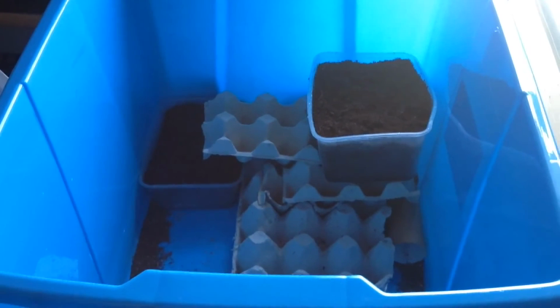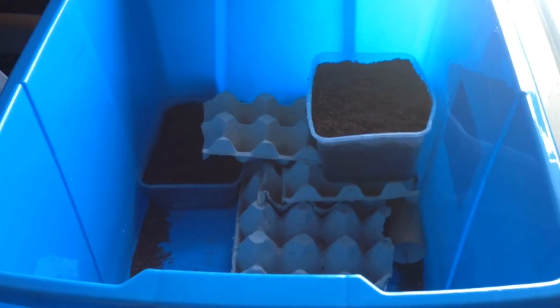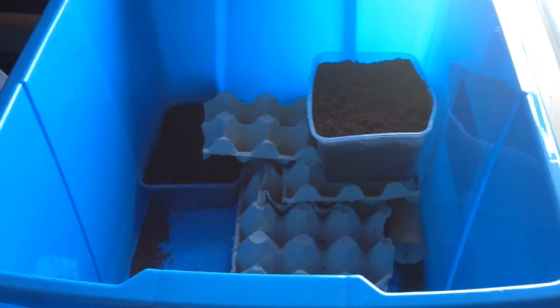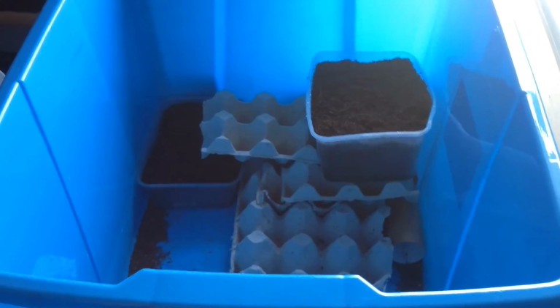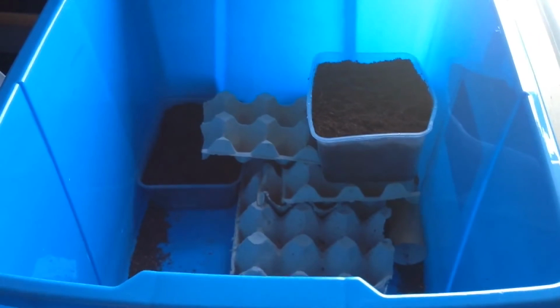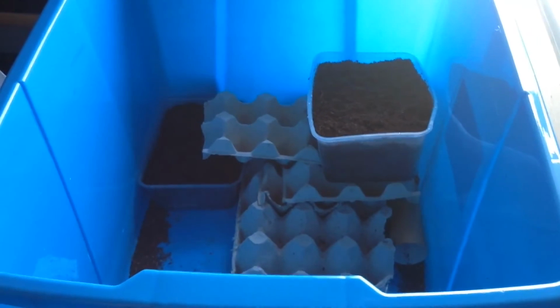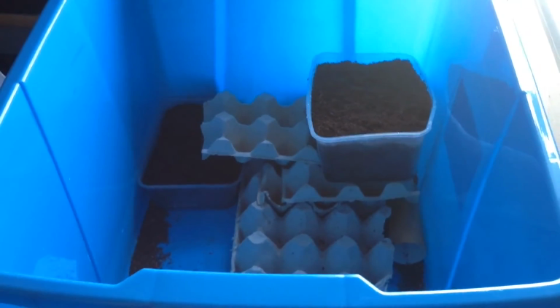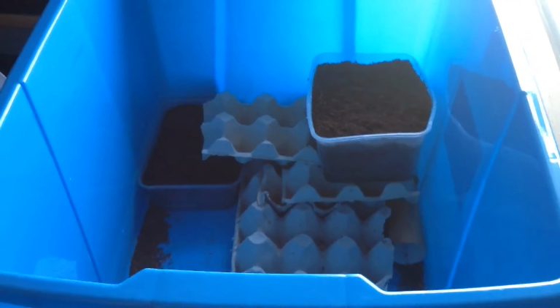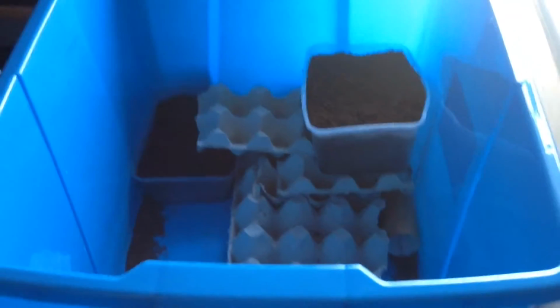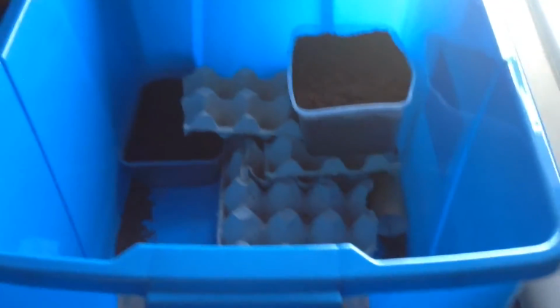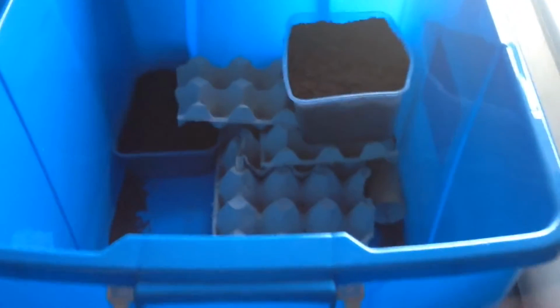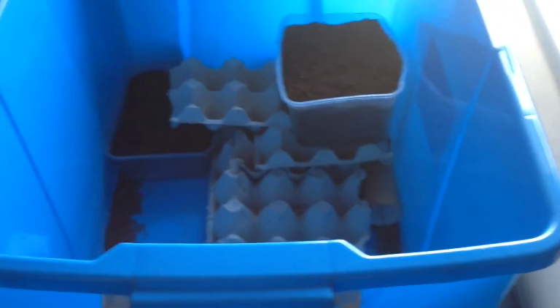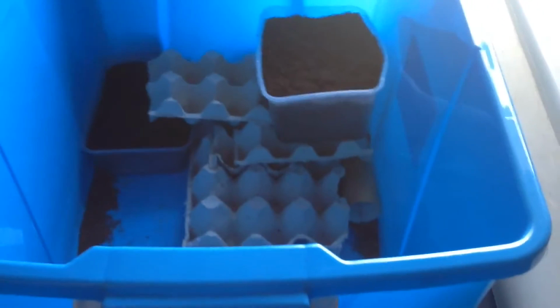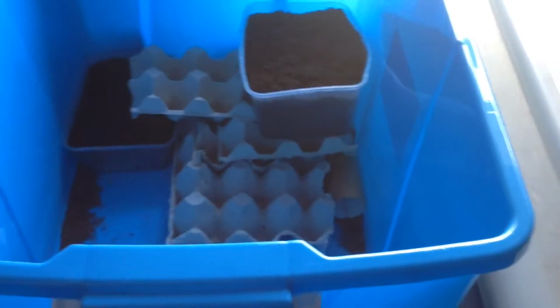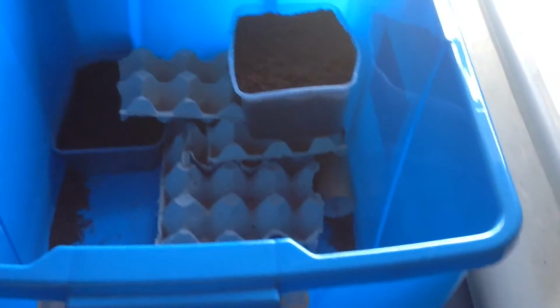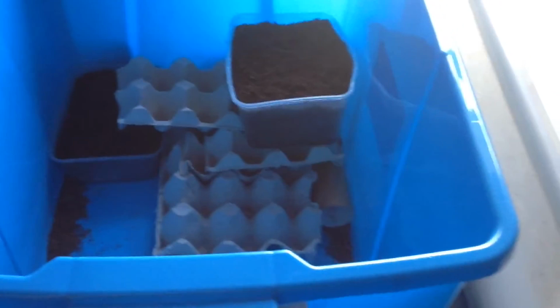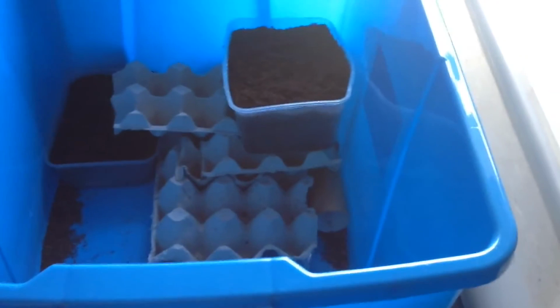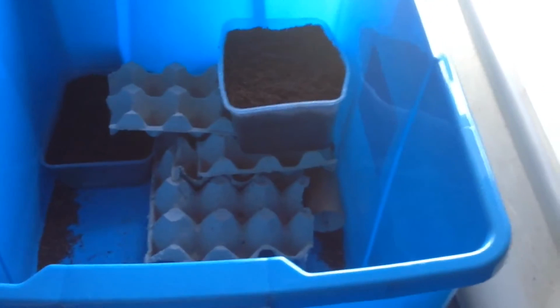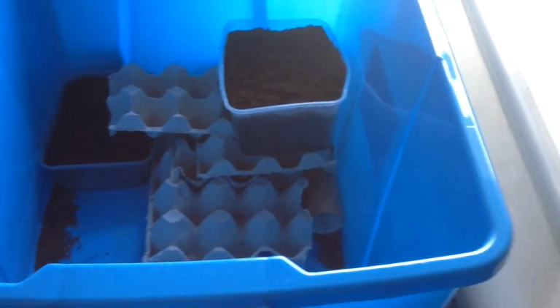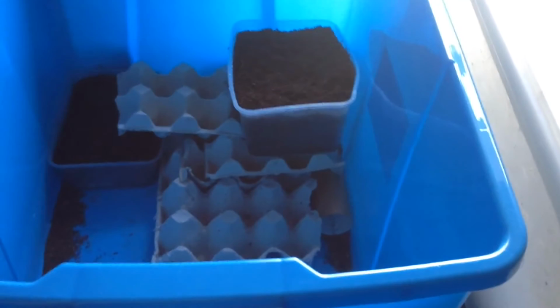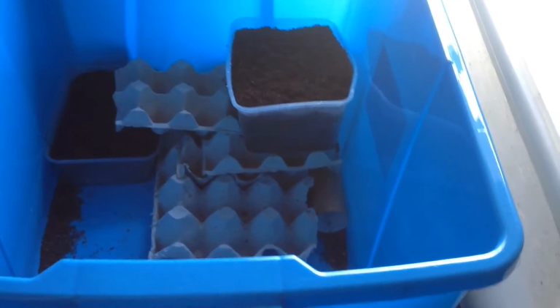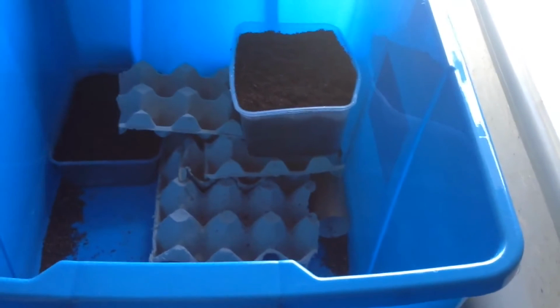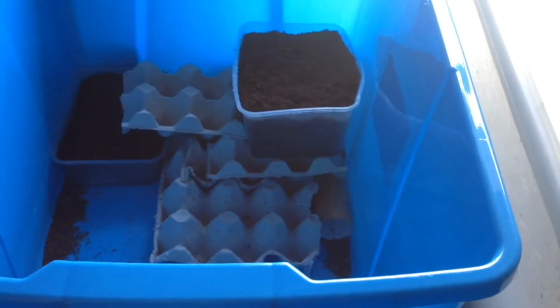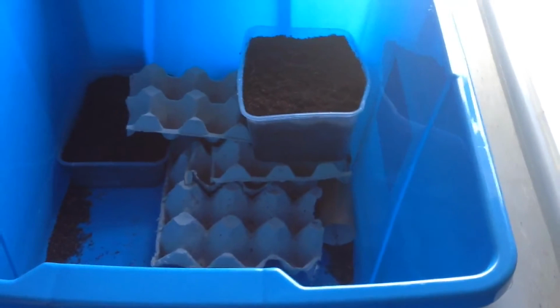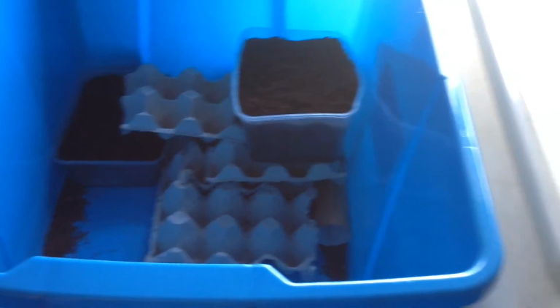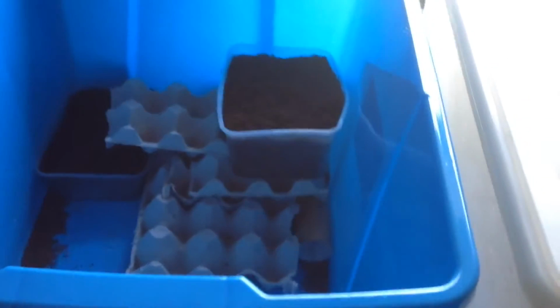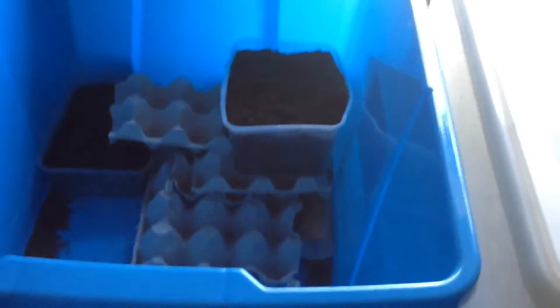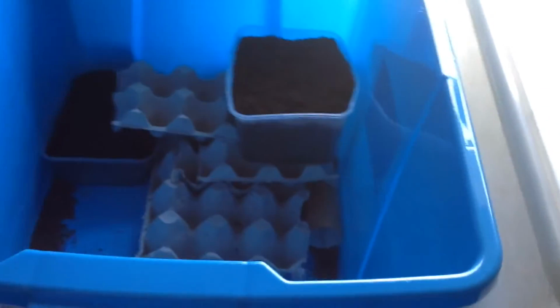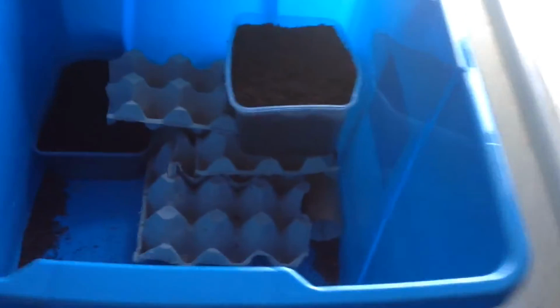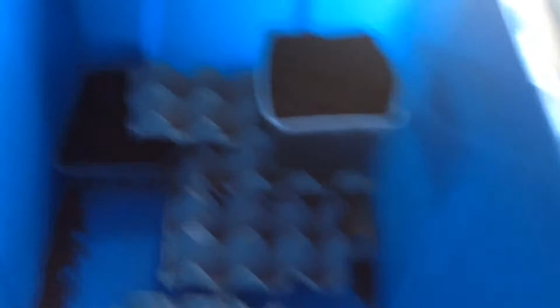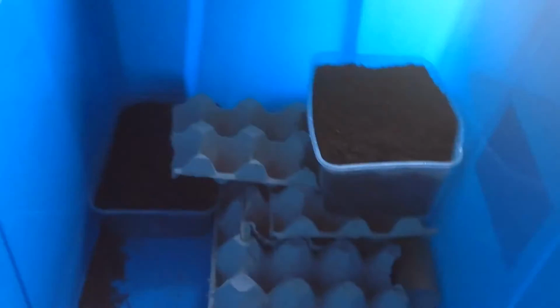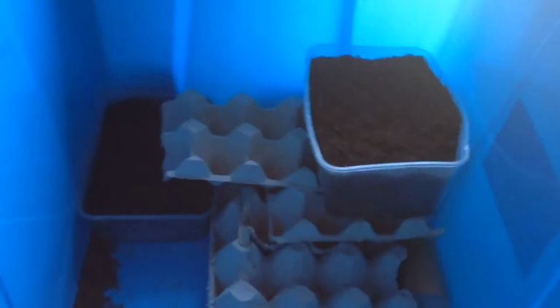How's it going everyone? Quick video today on breeding crickets. This is how I do it.